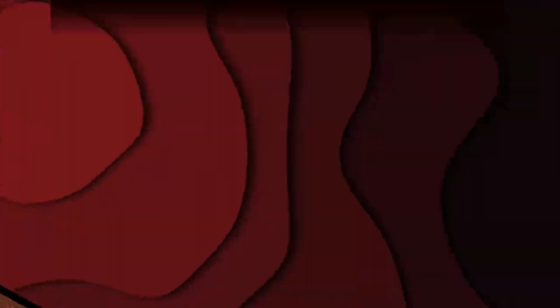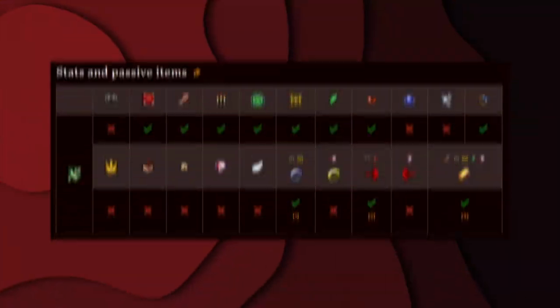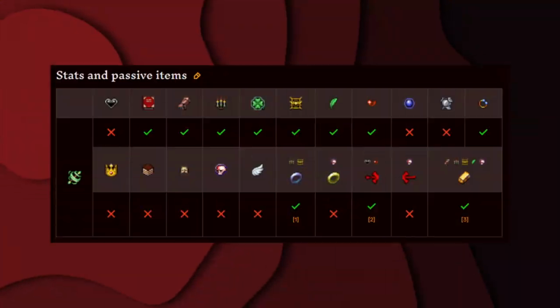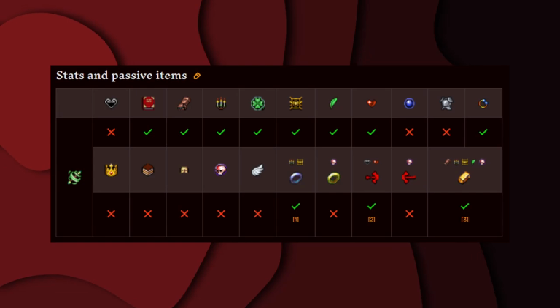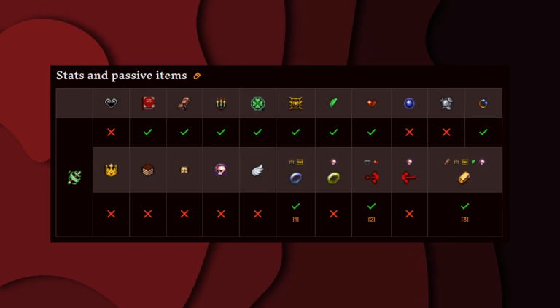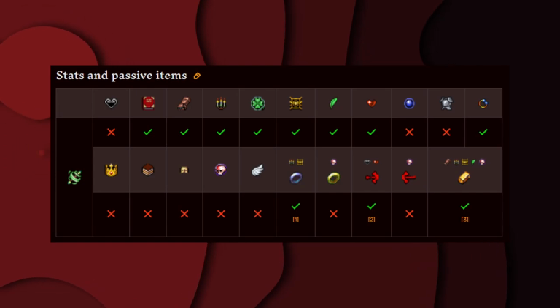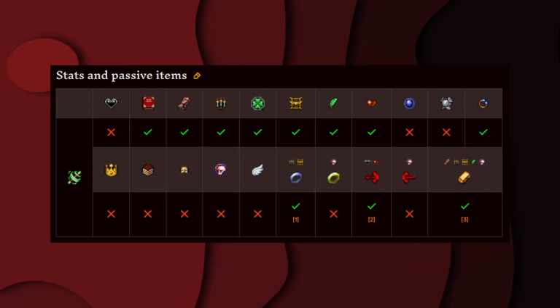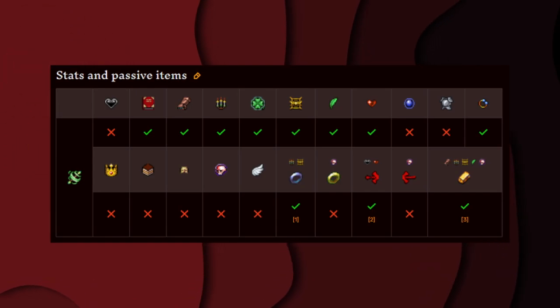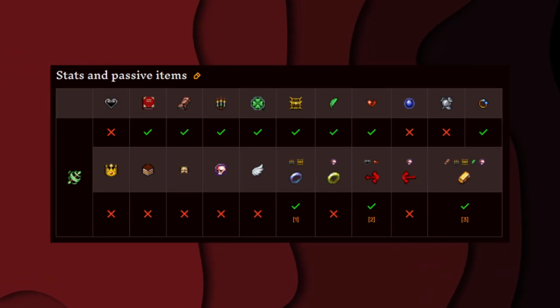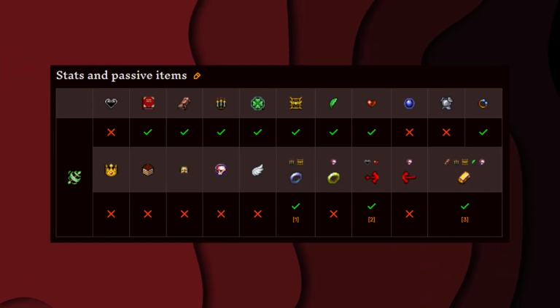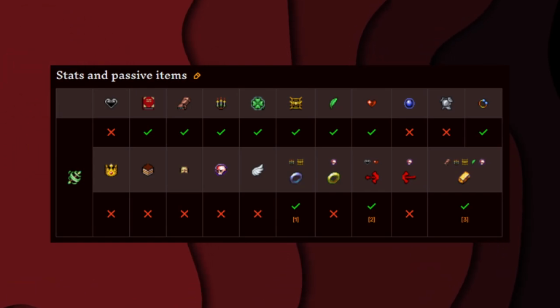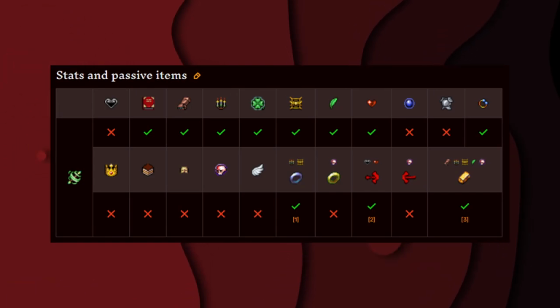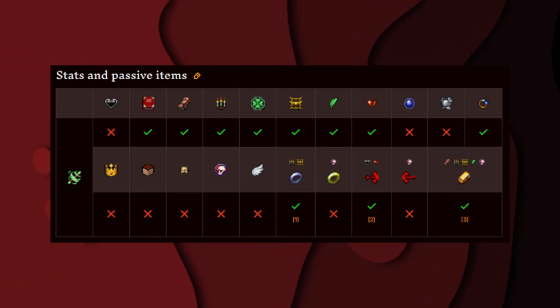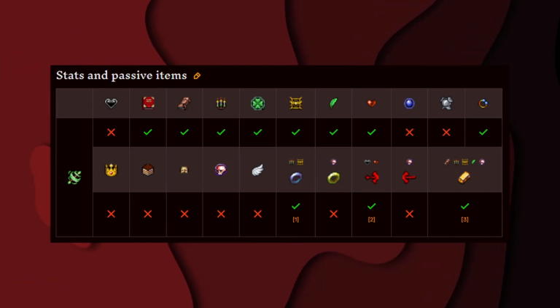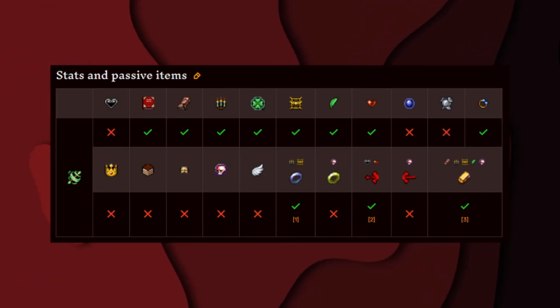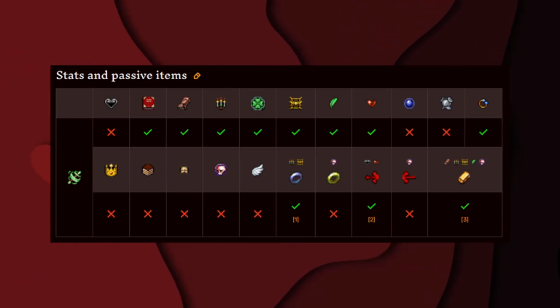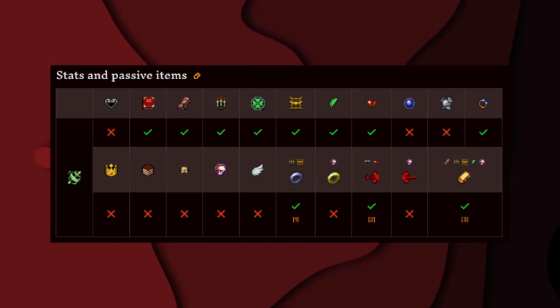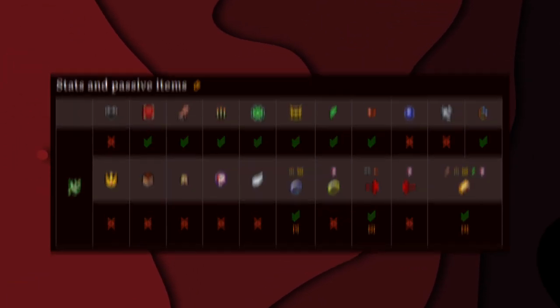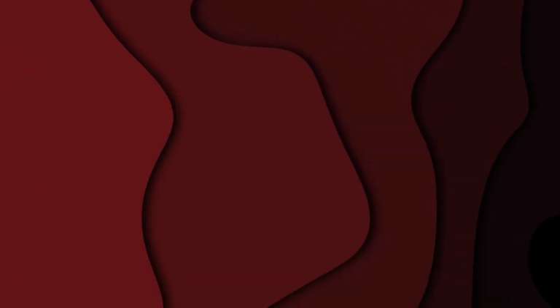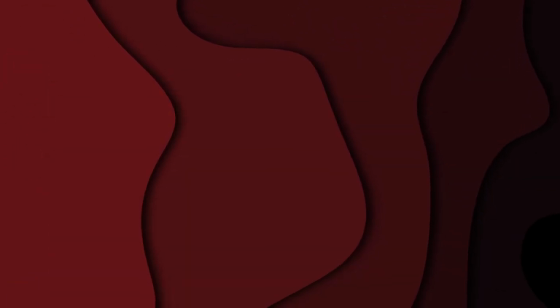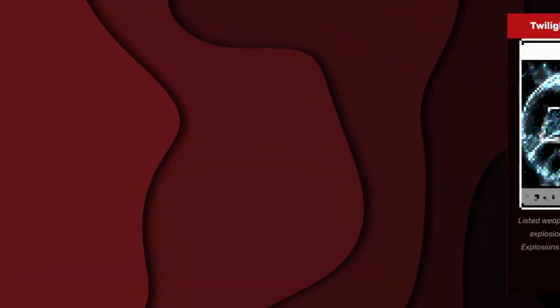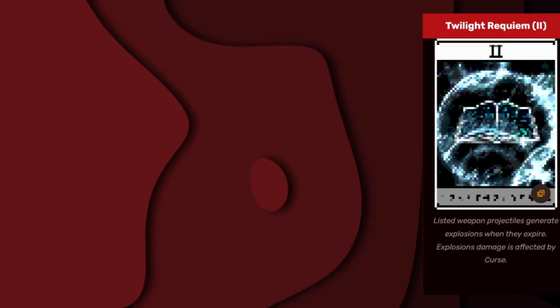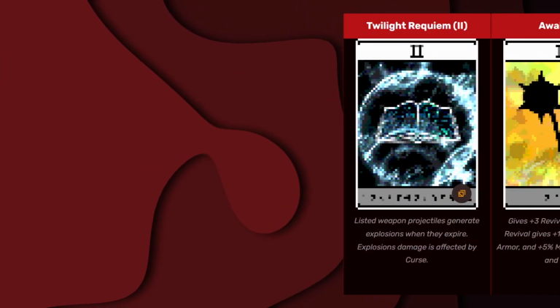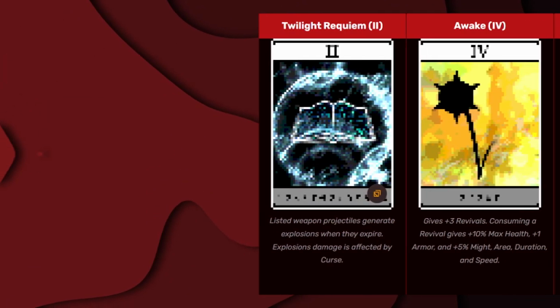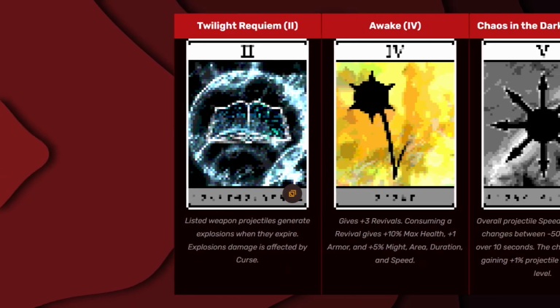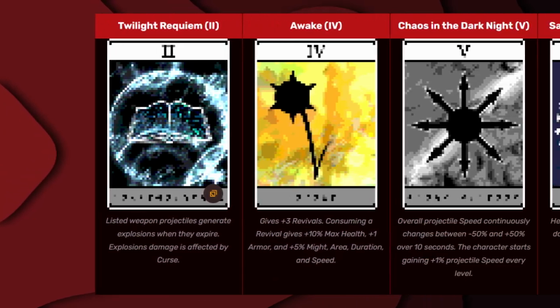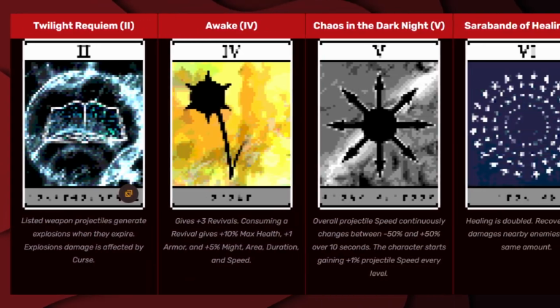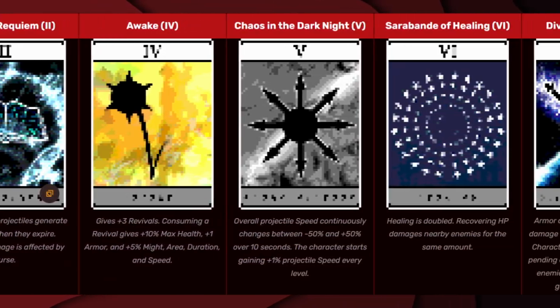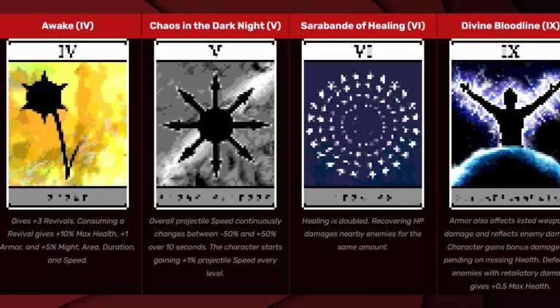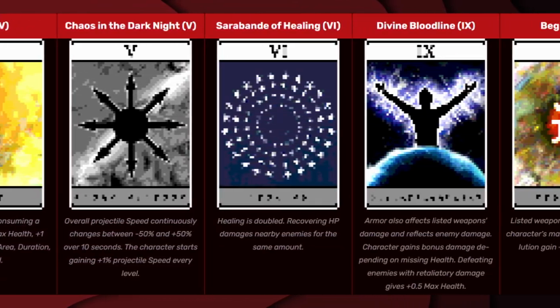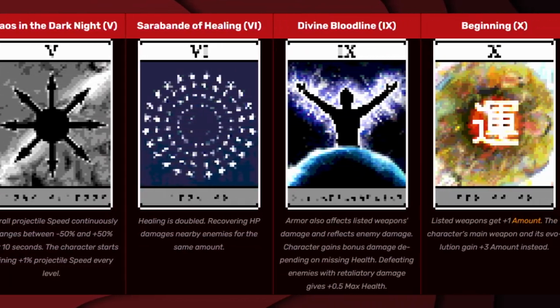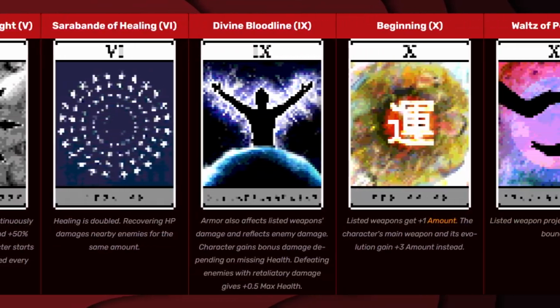These are all the stats and passive items that affect Festive Winds. And these are all the arcana that affect Festive Winds.